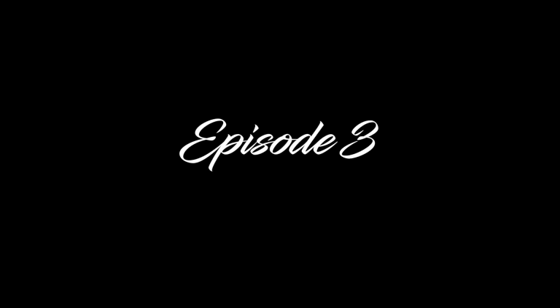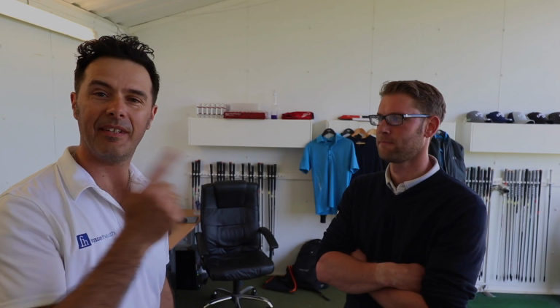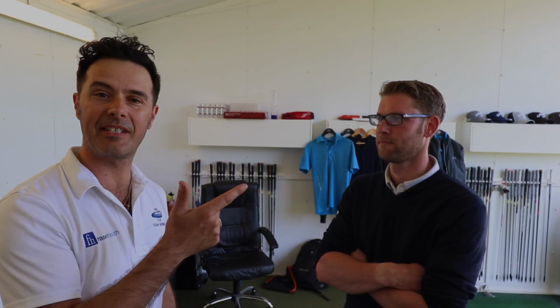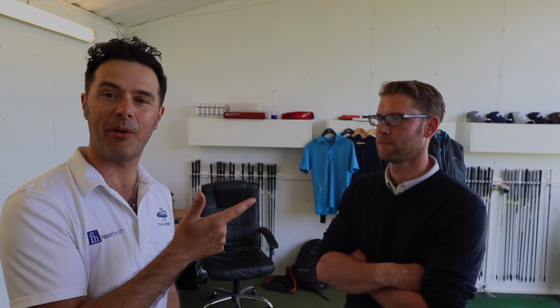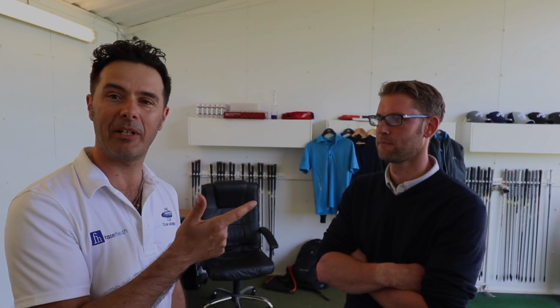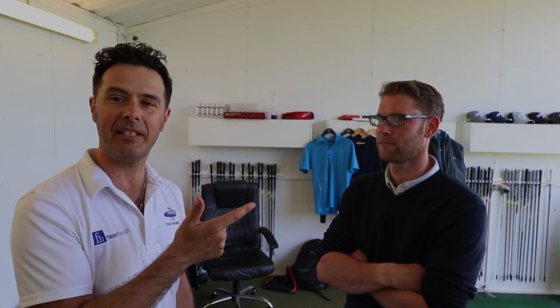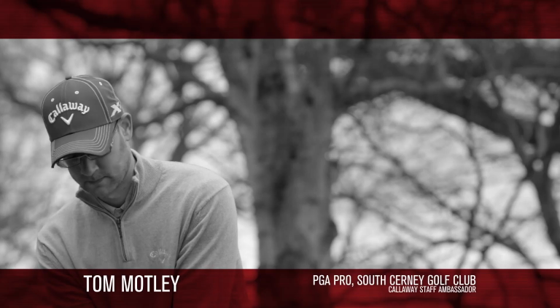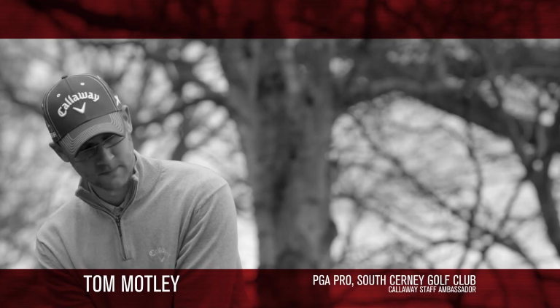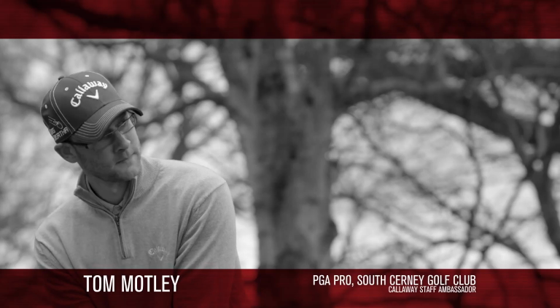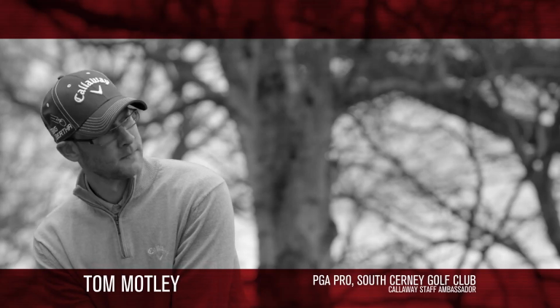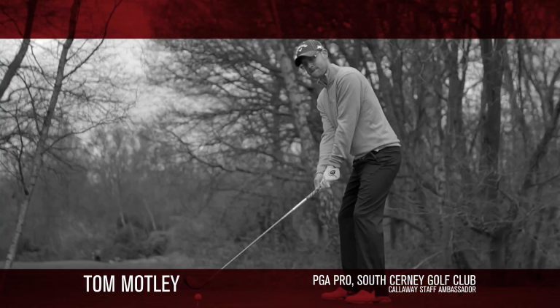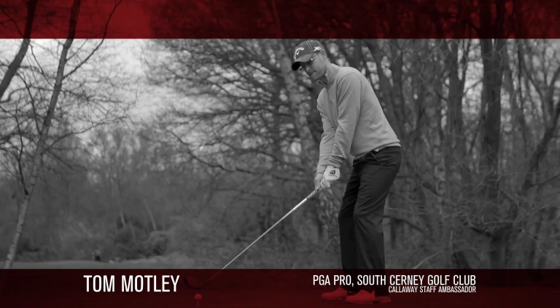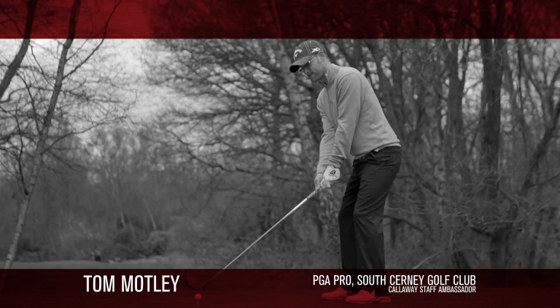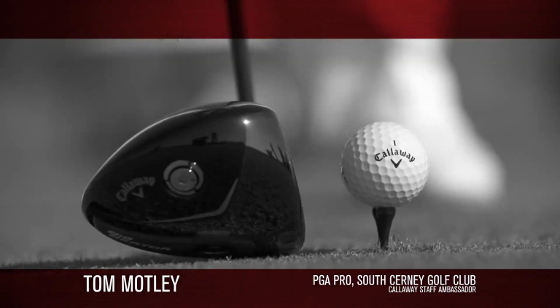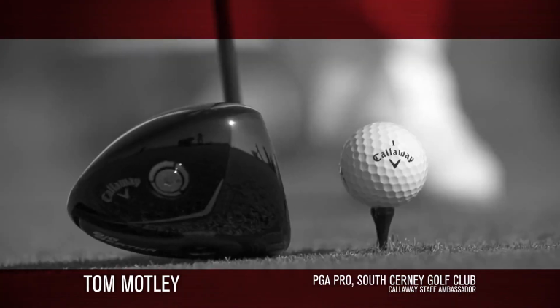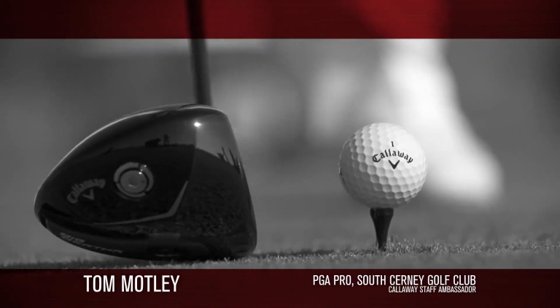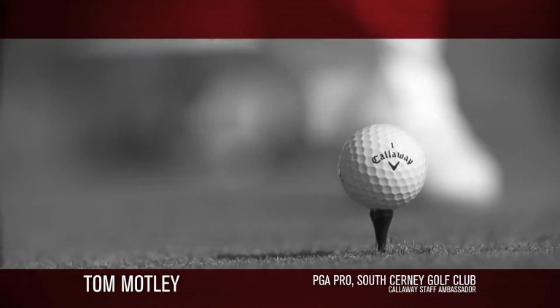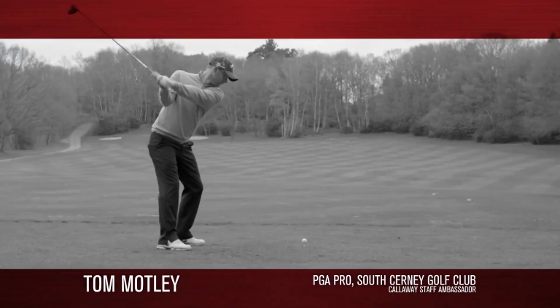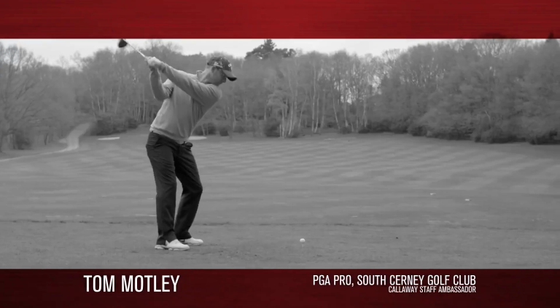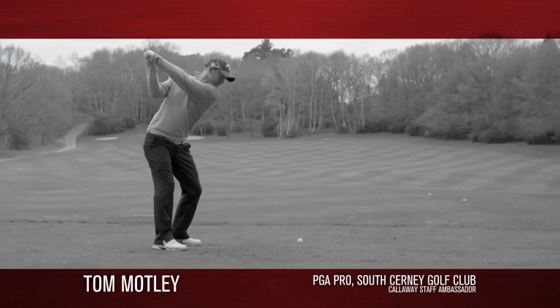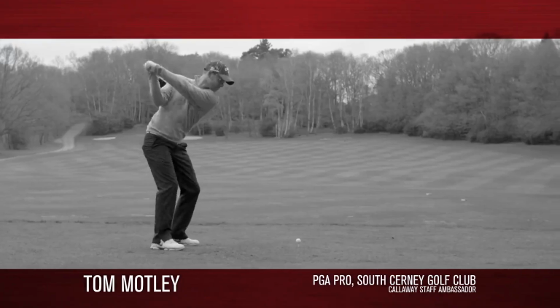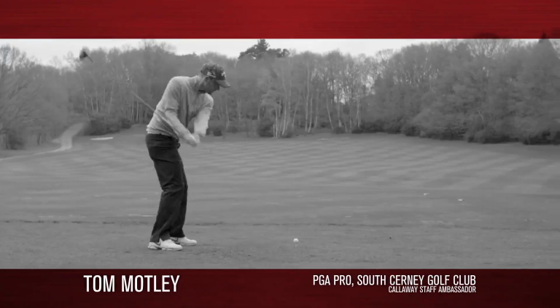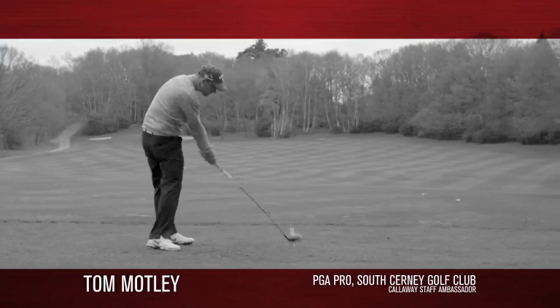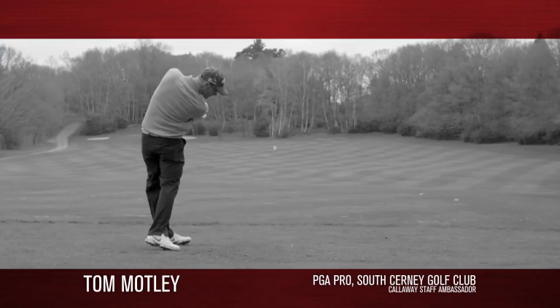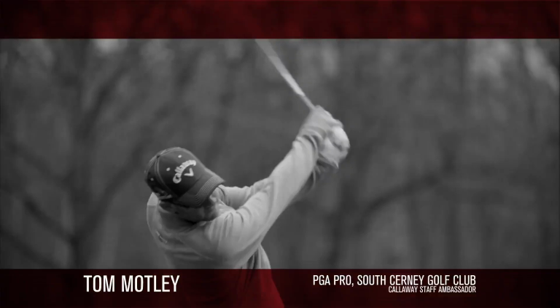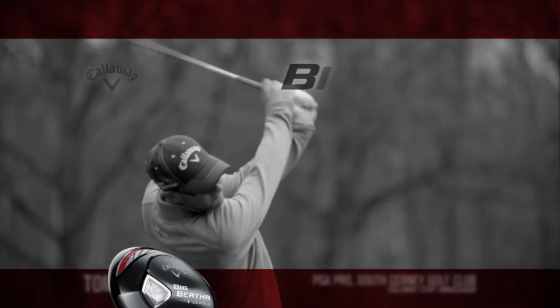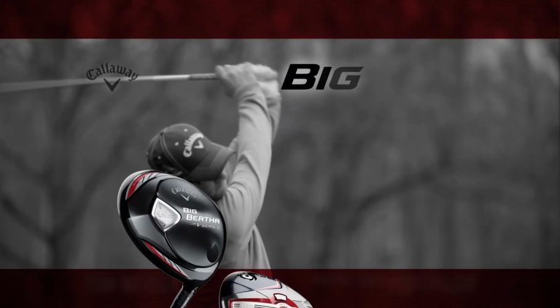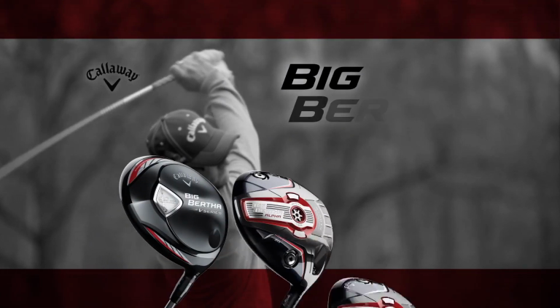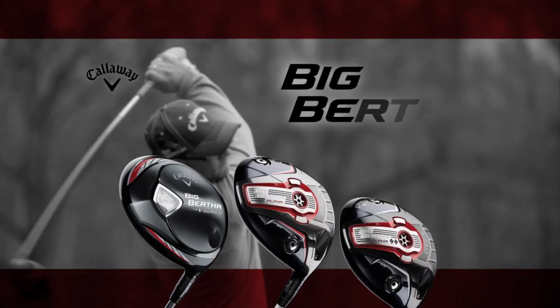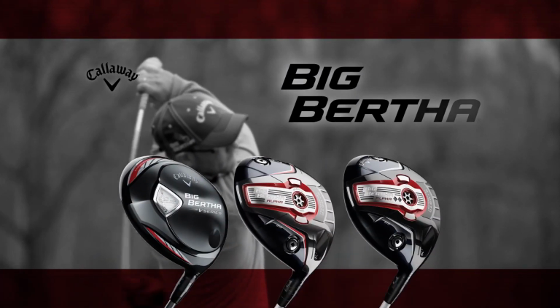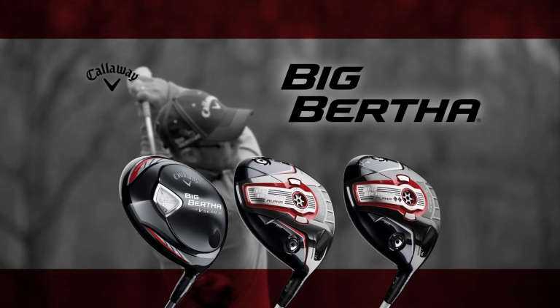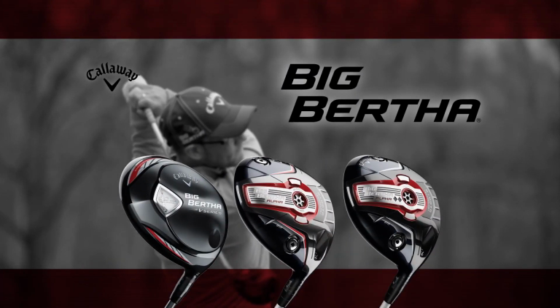This is Tom Motley, Golf on Sky Sports, sponsored by the new Big Bertha drivers from Callaway.